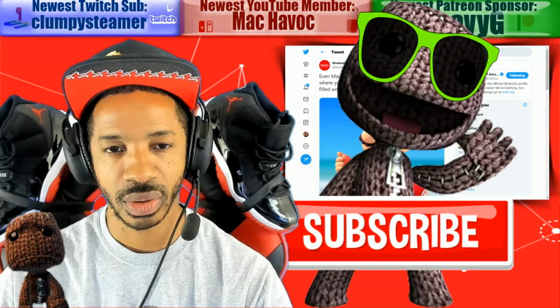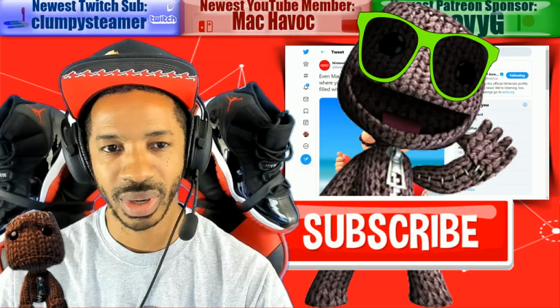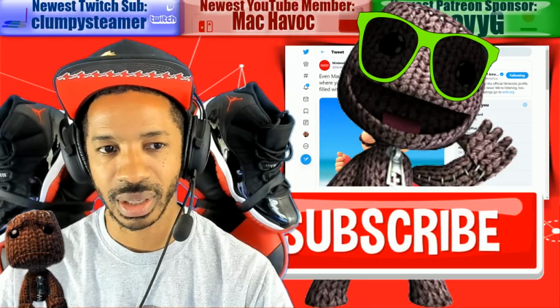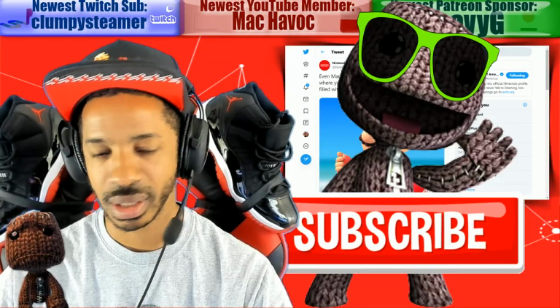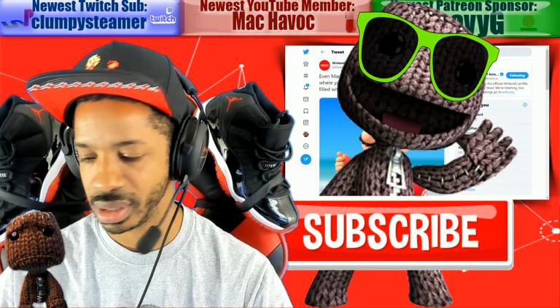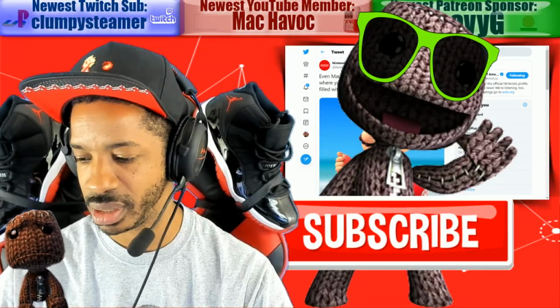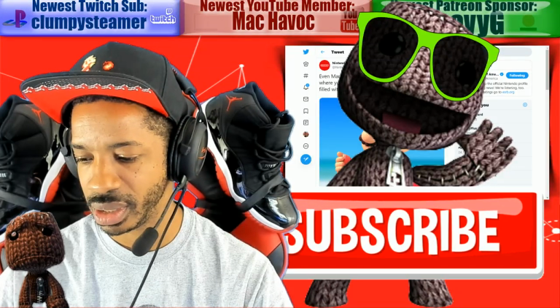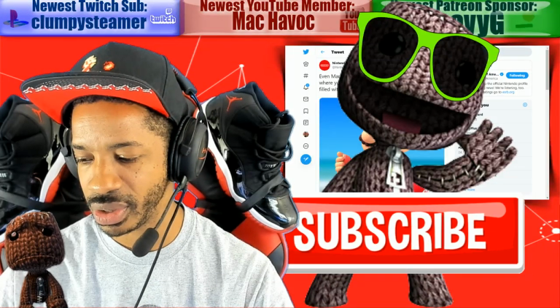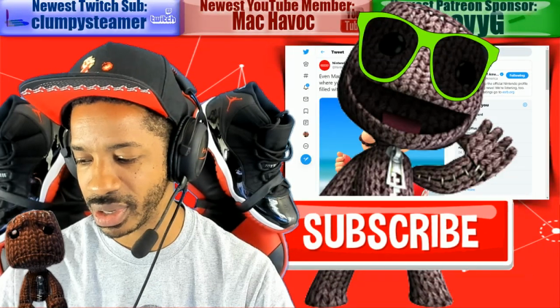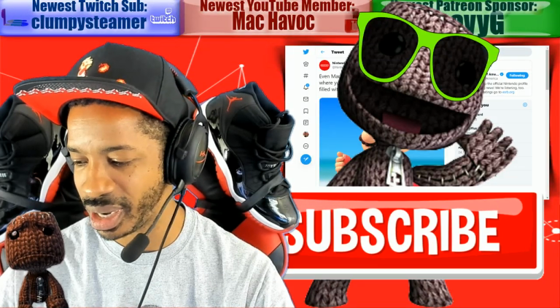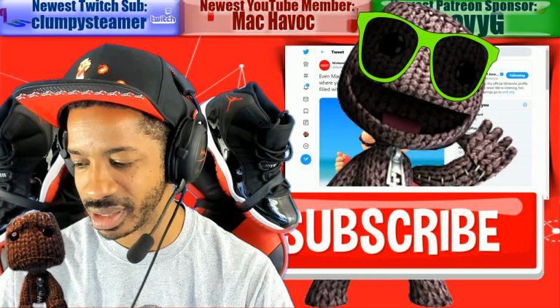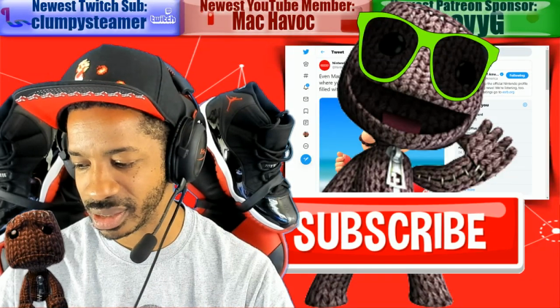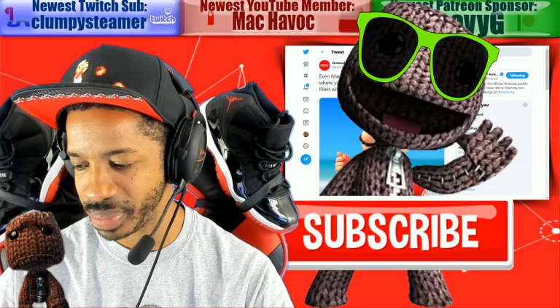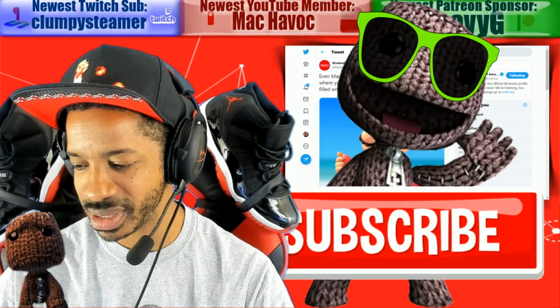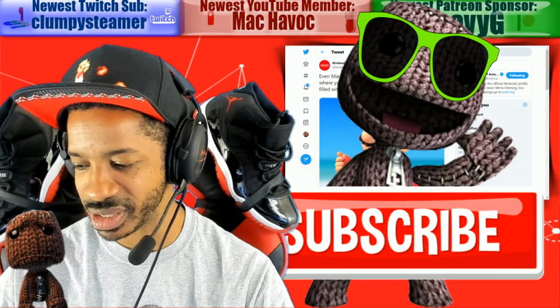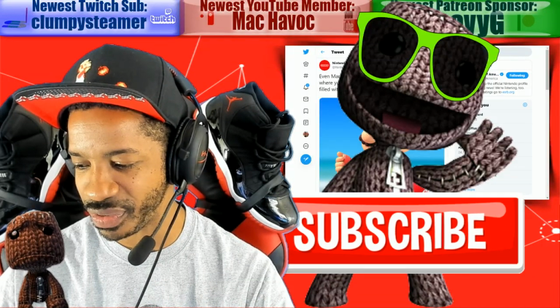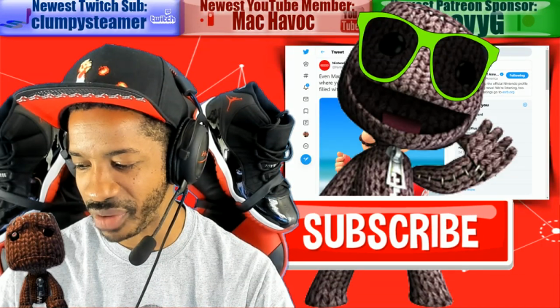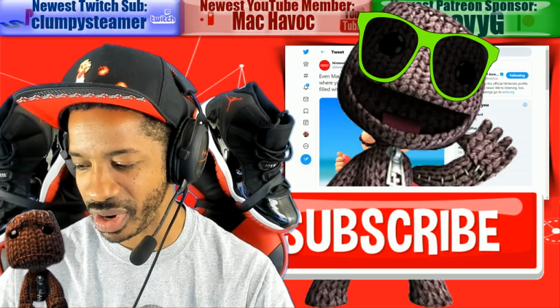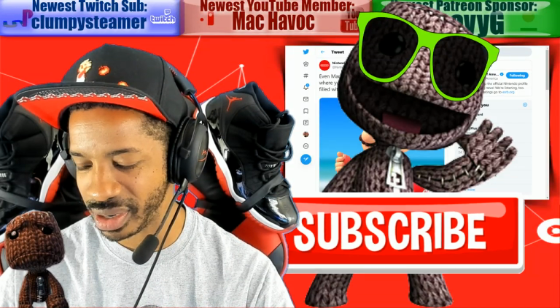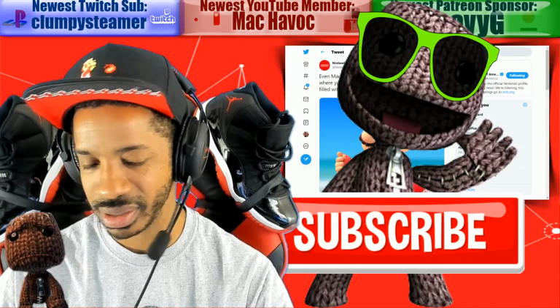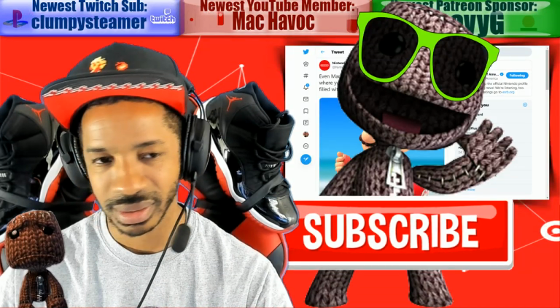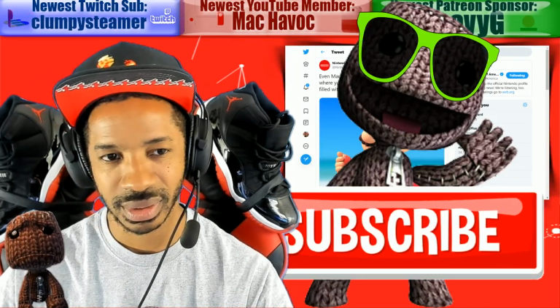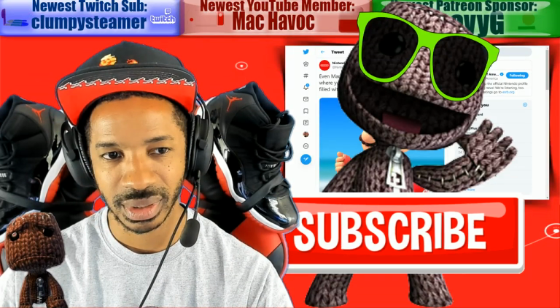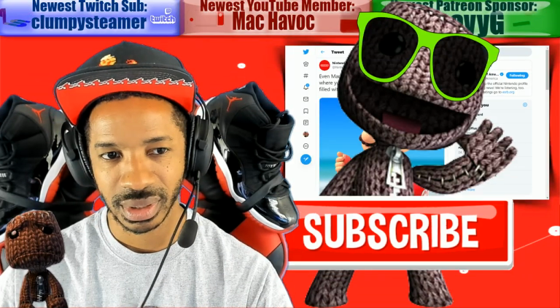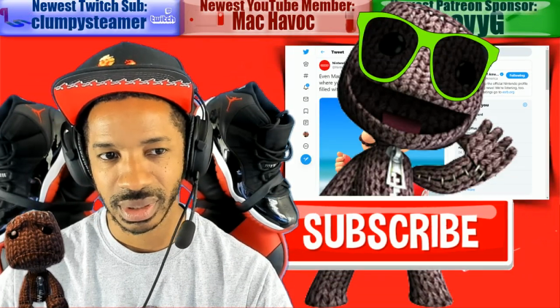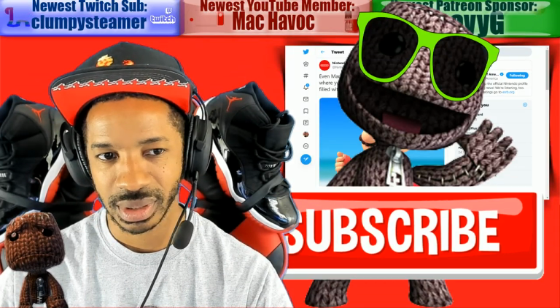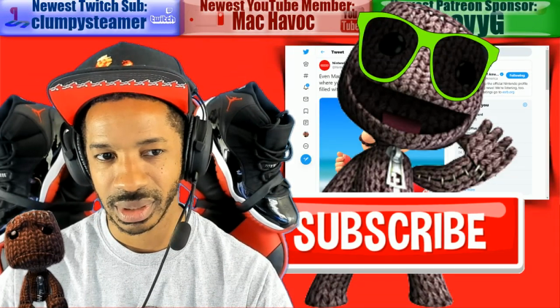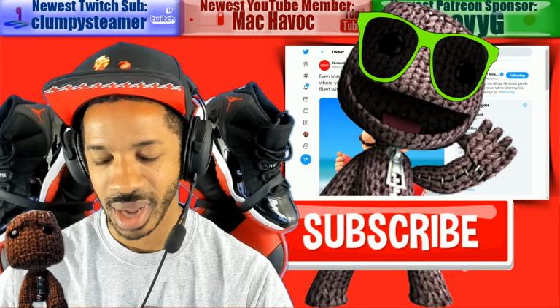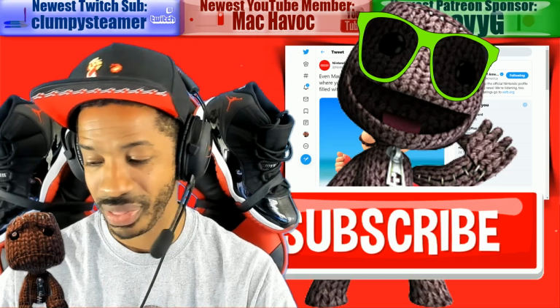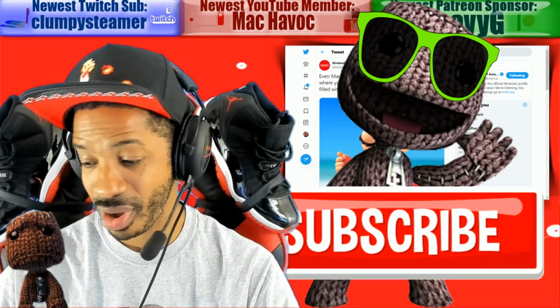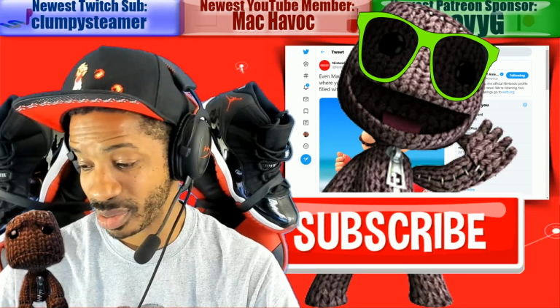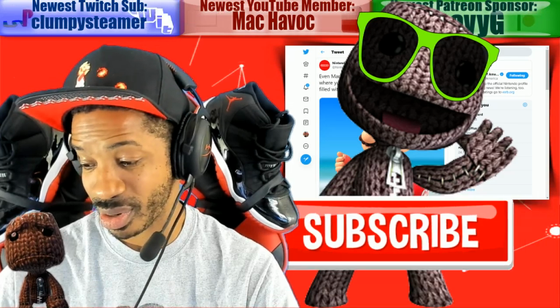What, you don't like the PlayStation 5 render? I thought it was cool.